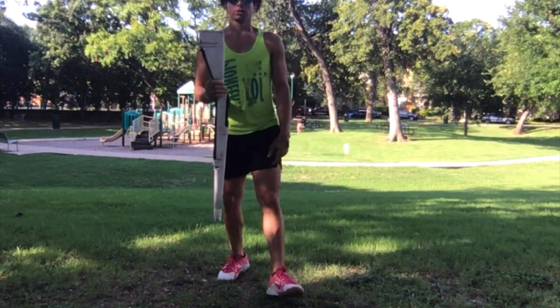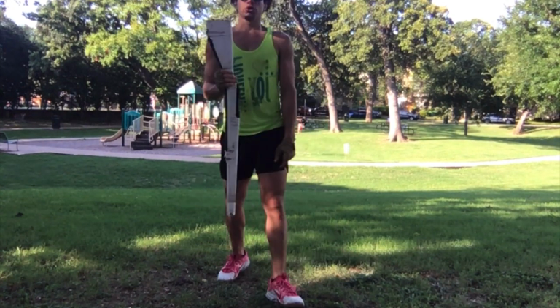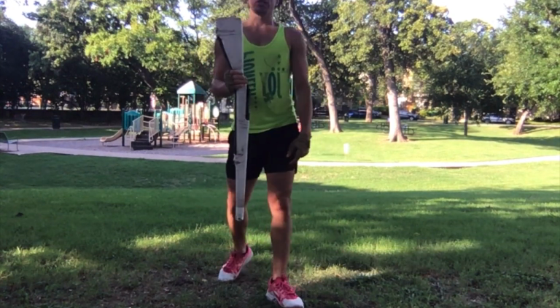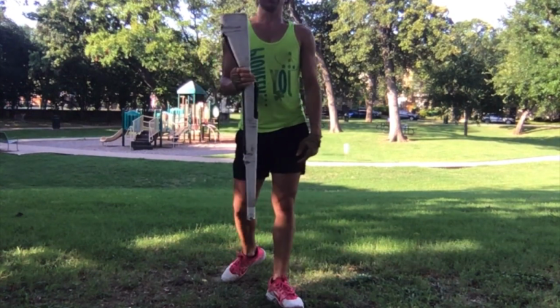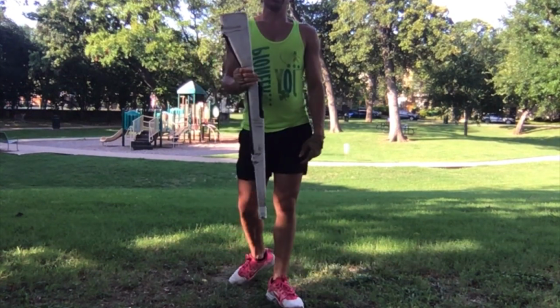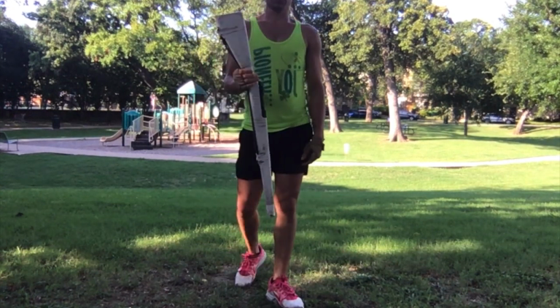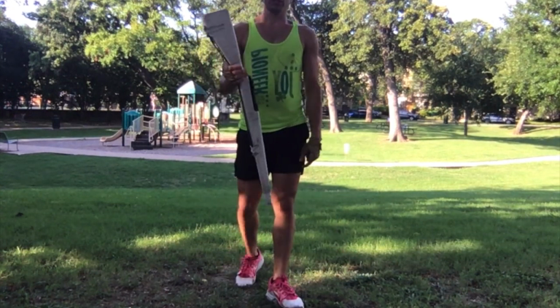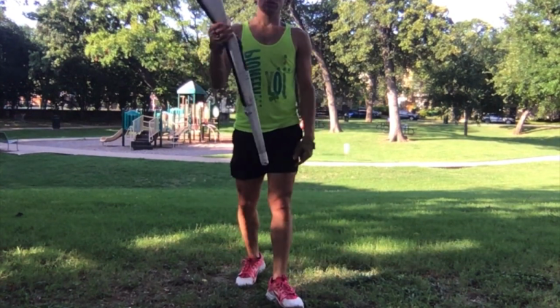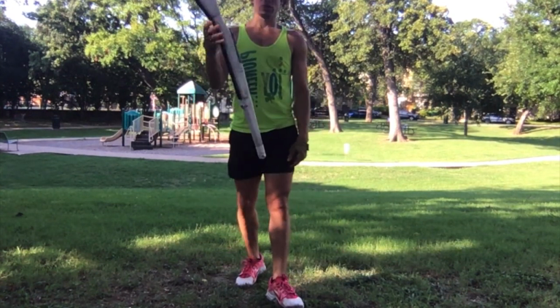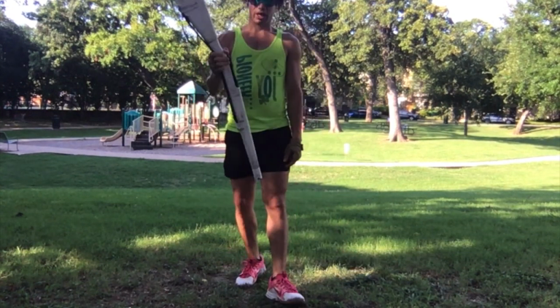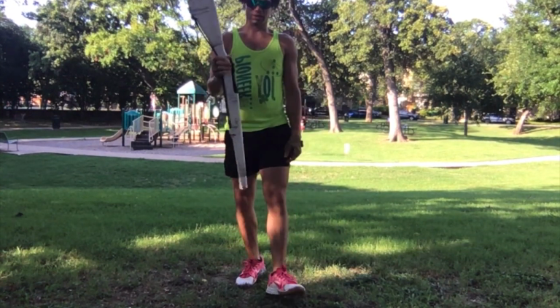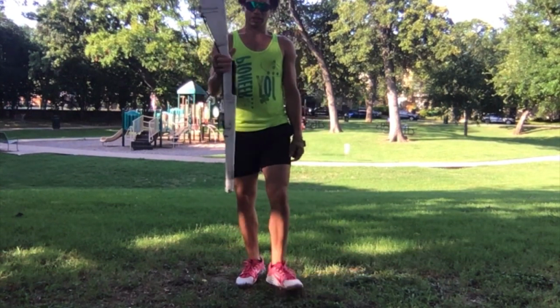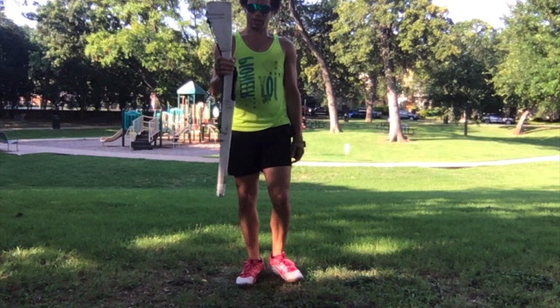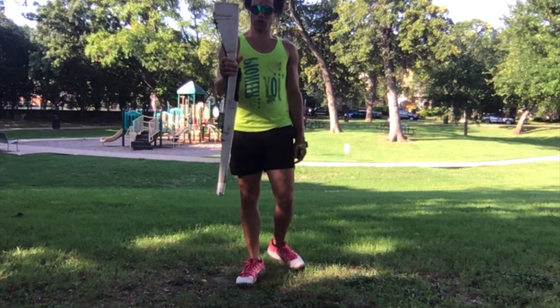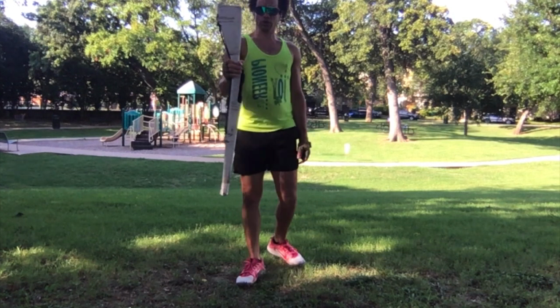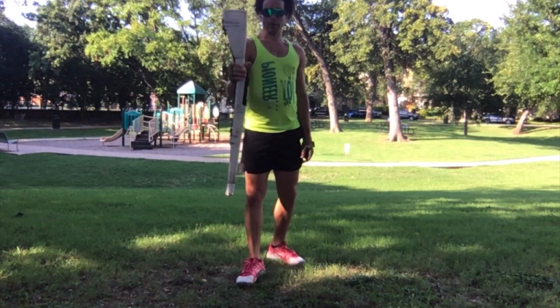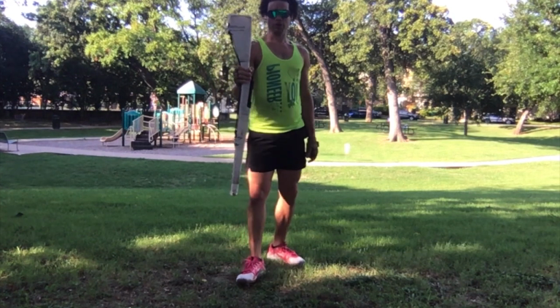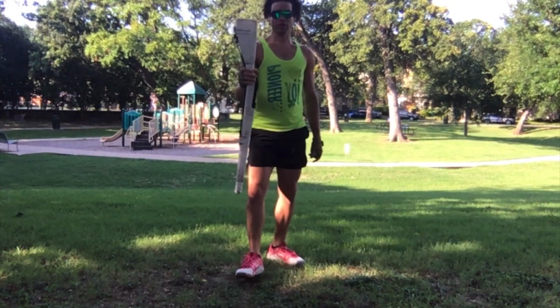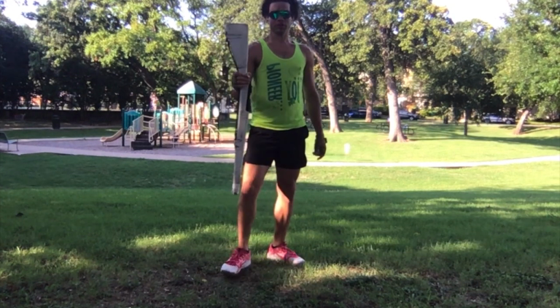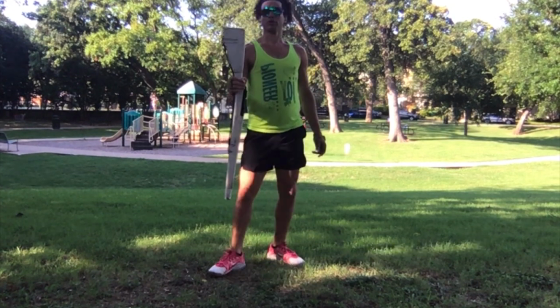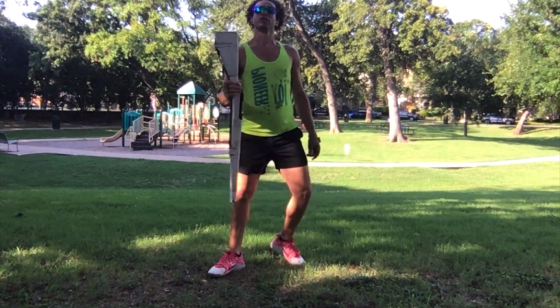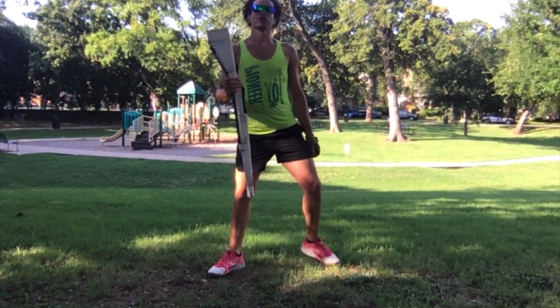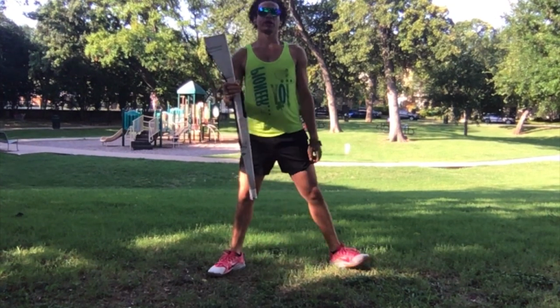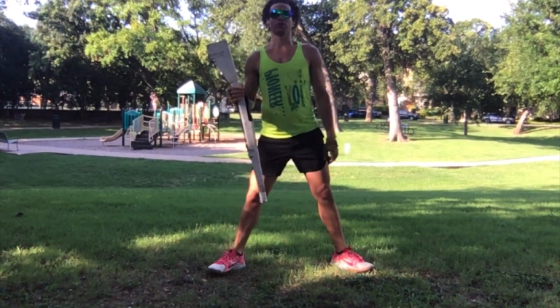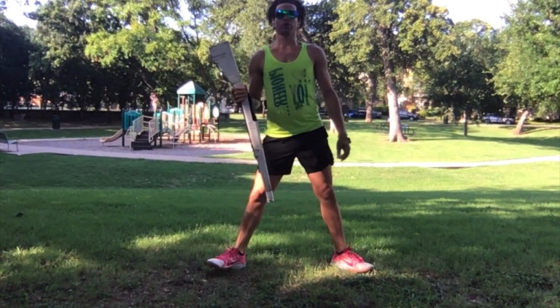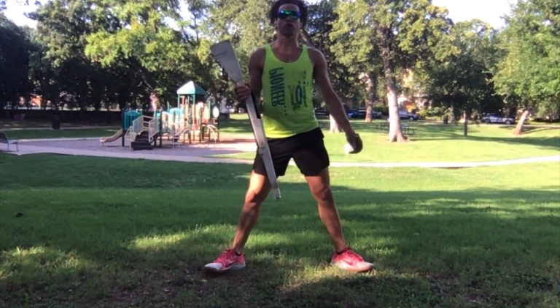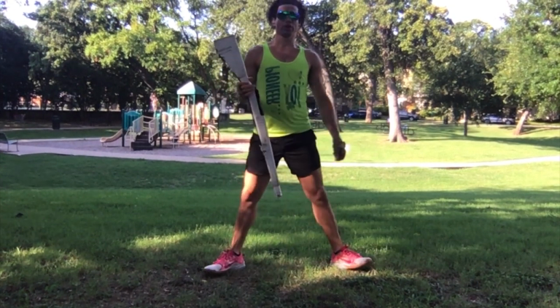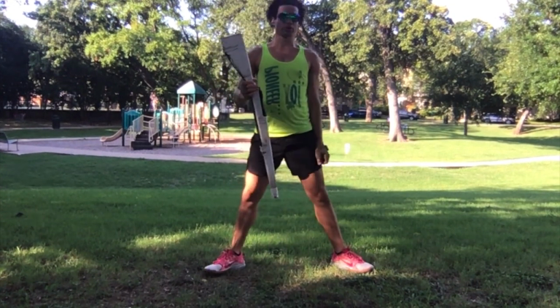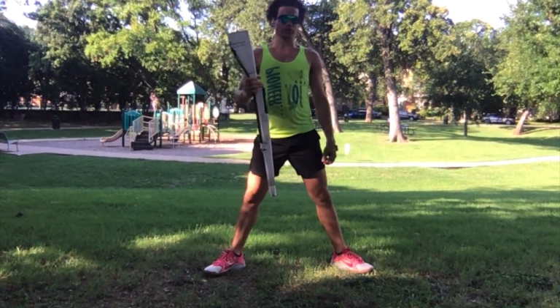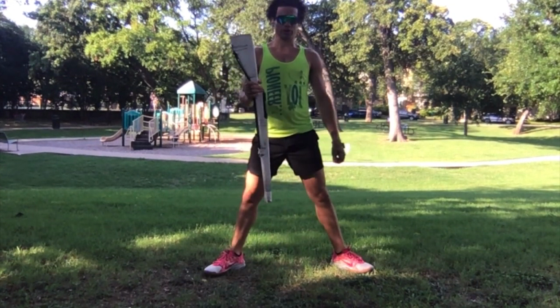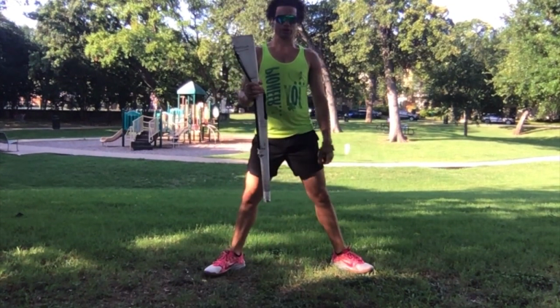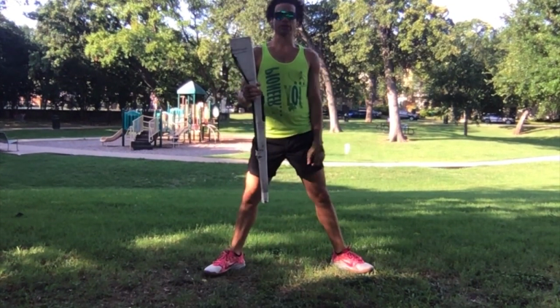So we do sixteen spins. On count sixteen, you're going to wrap your left thumb. From here, we go into flourishes.